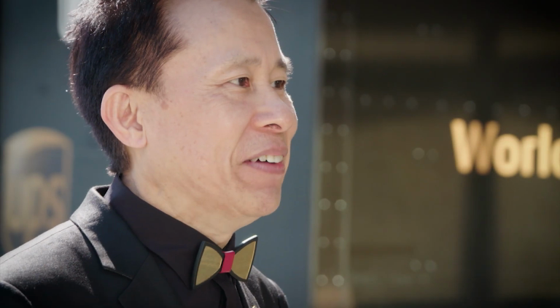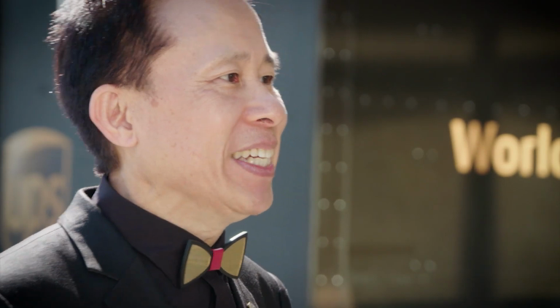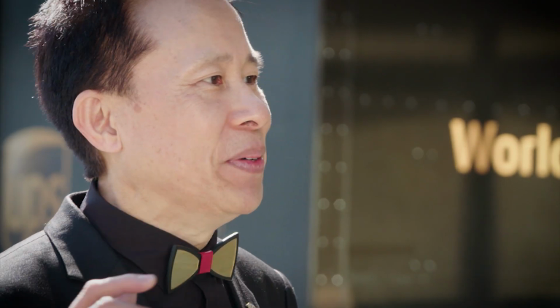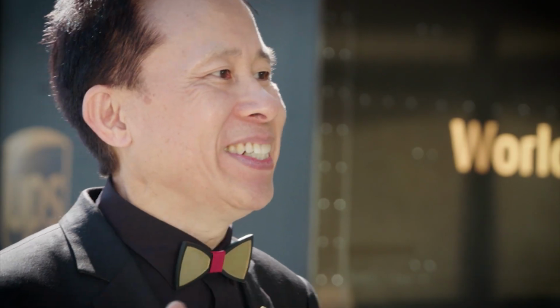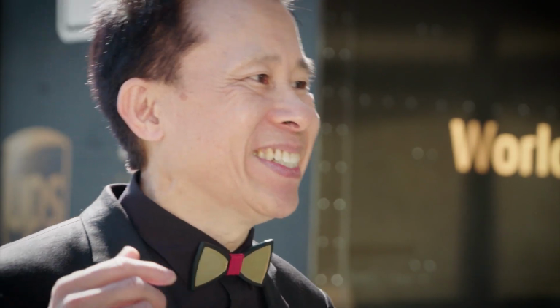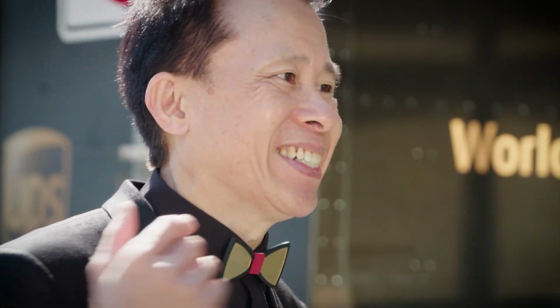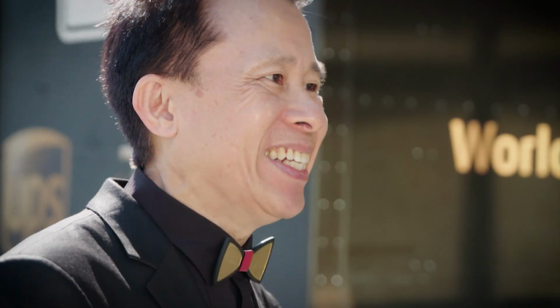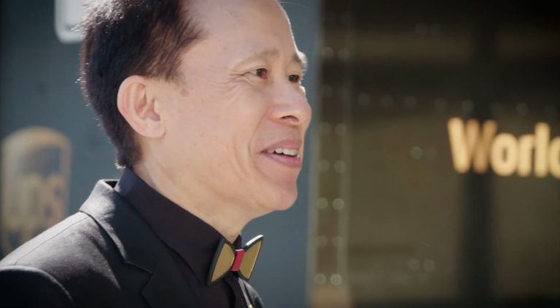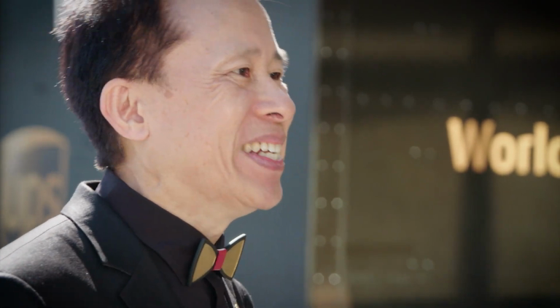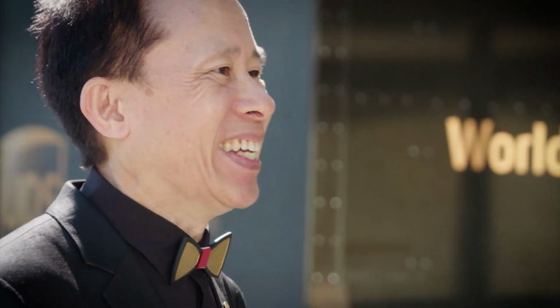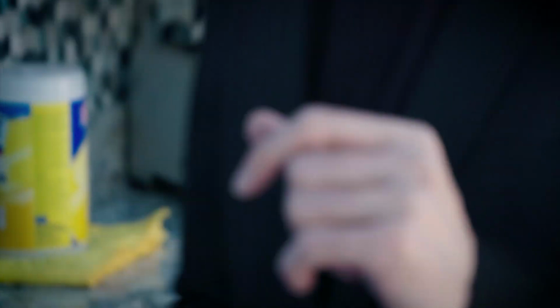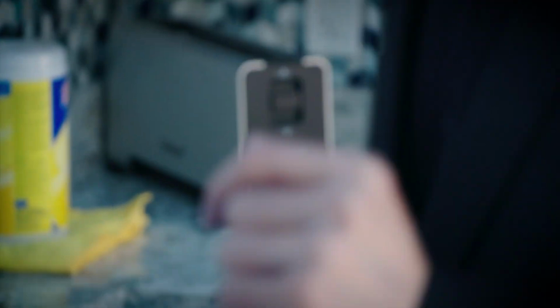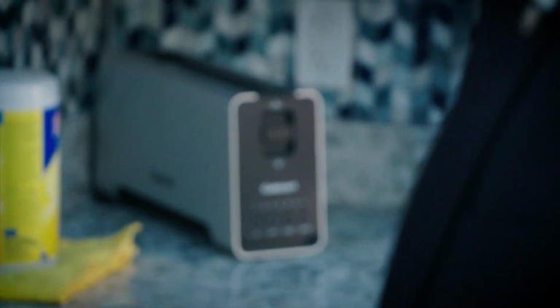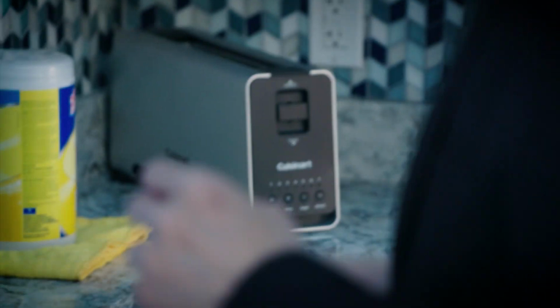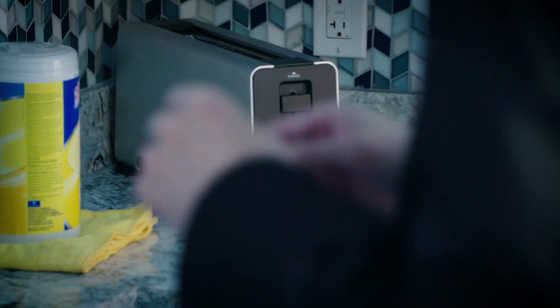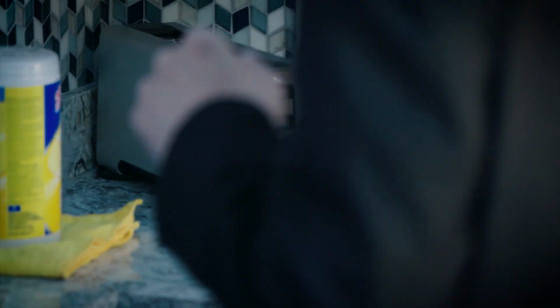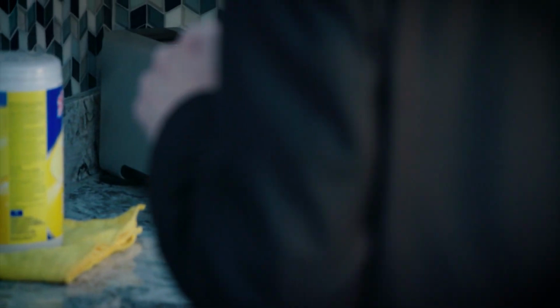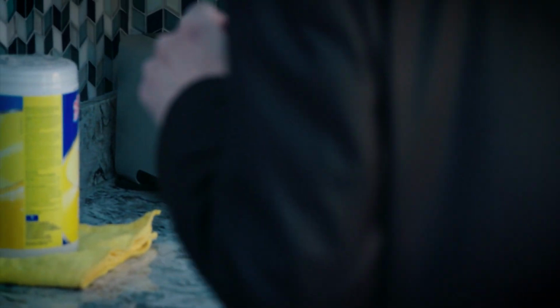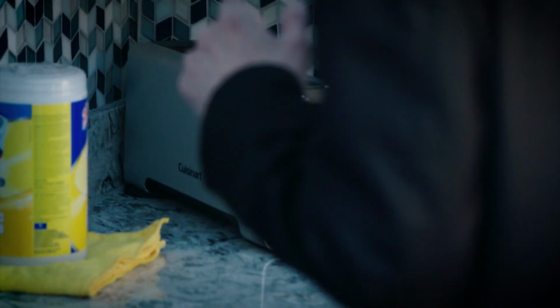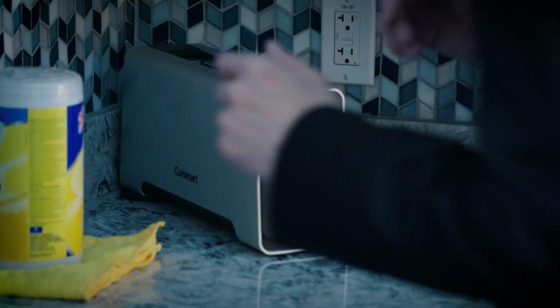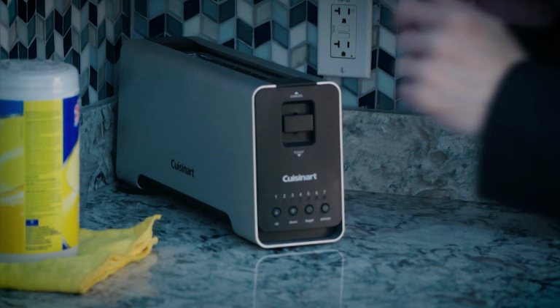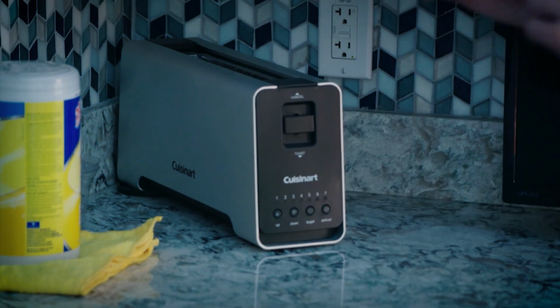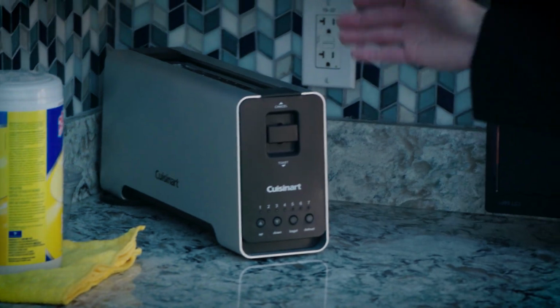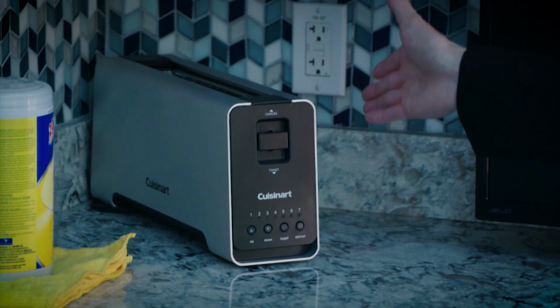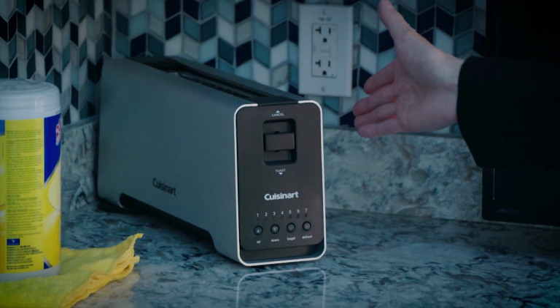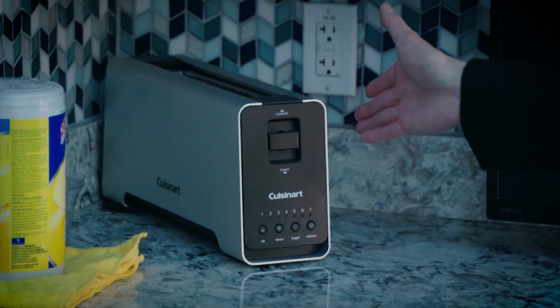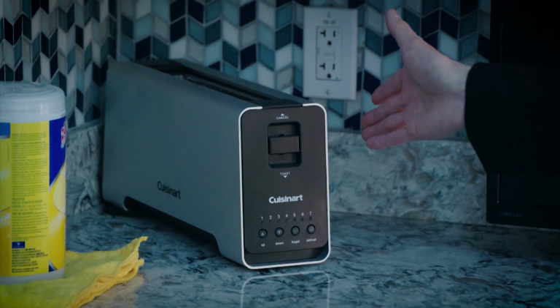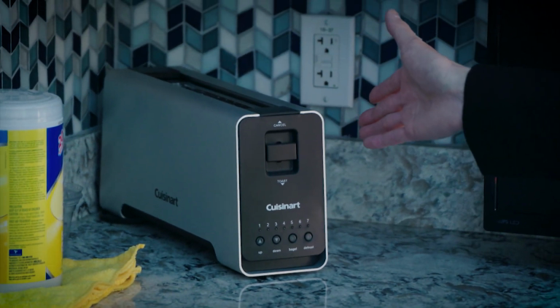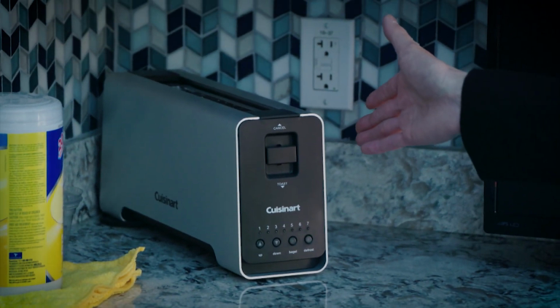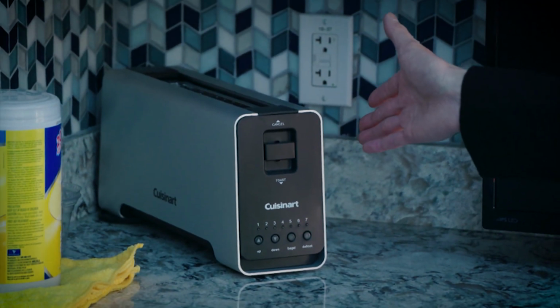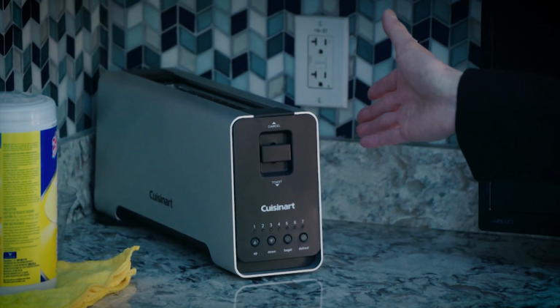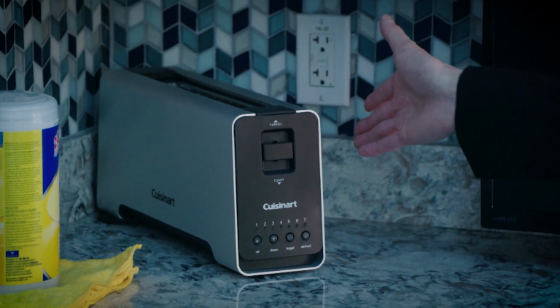Our theme in the building is mini or skinny. So everything in the building is either skinny or mini — everything here is skinny, right down to the skinny toaster oven.